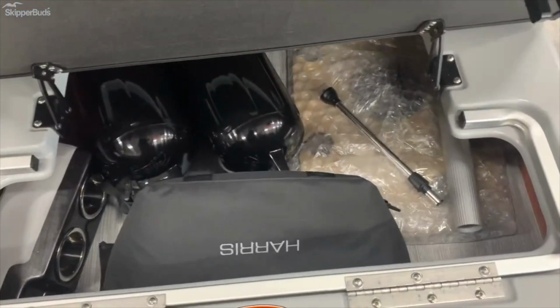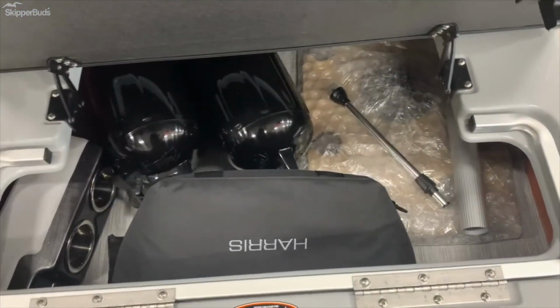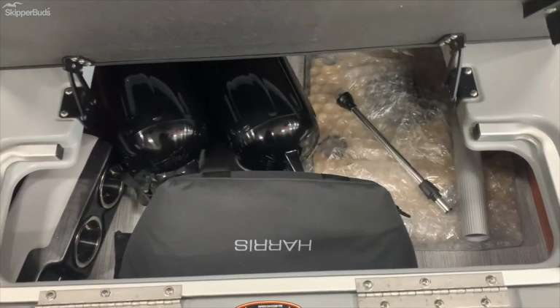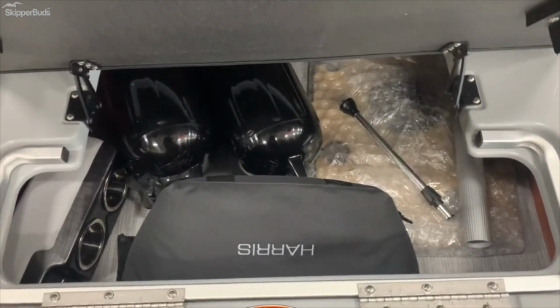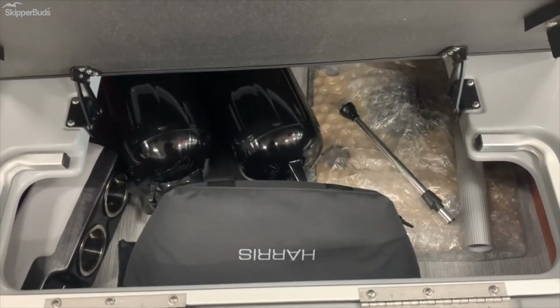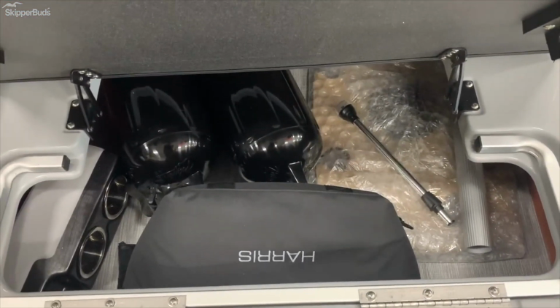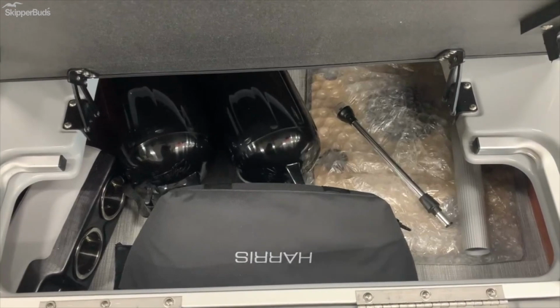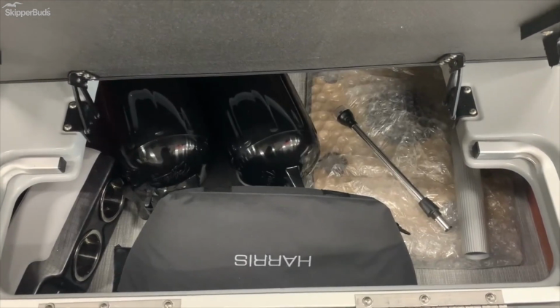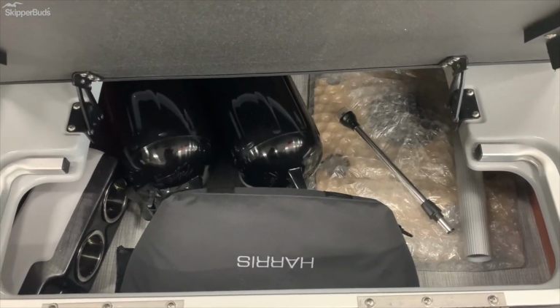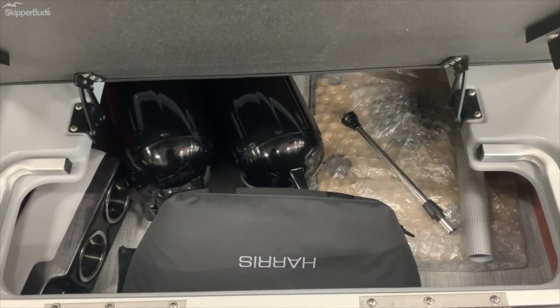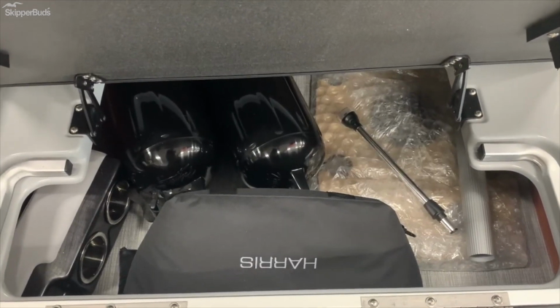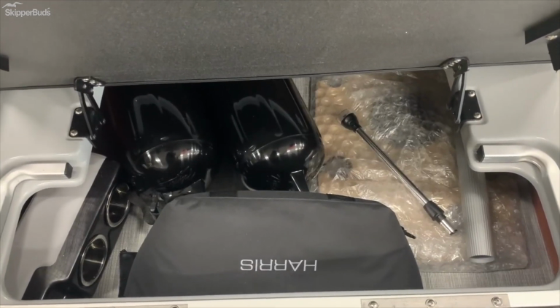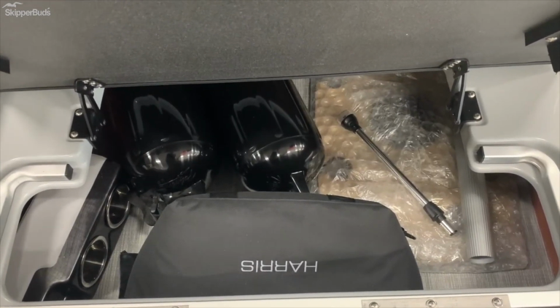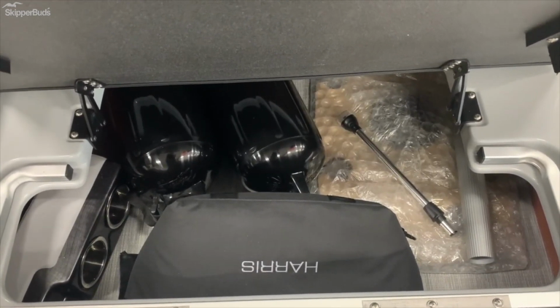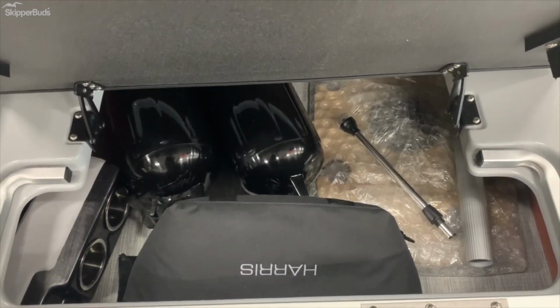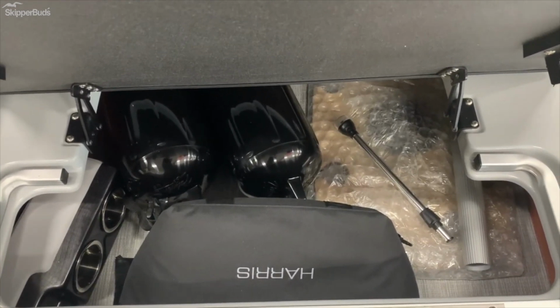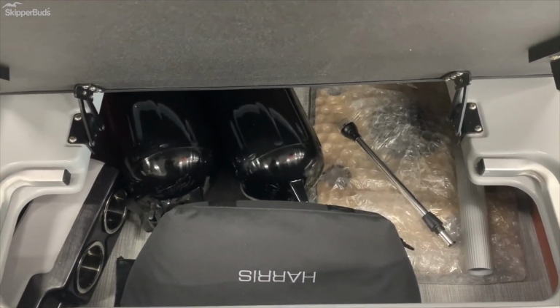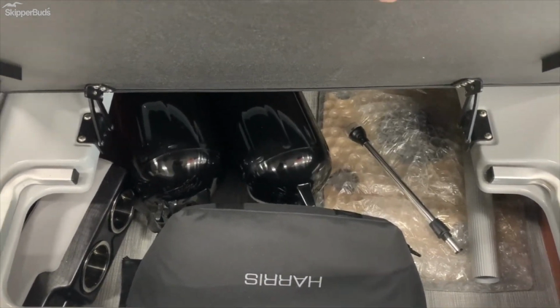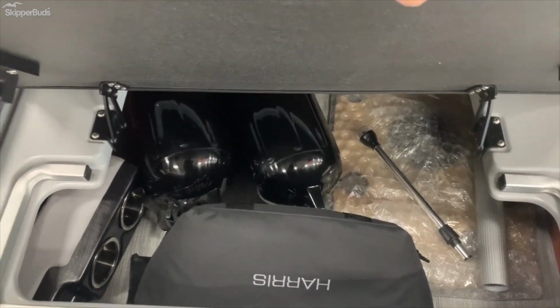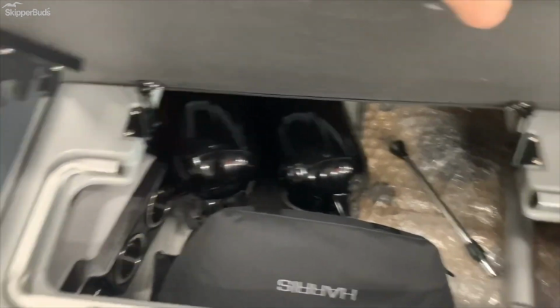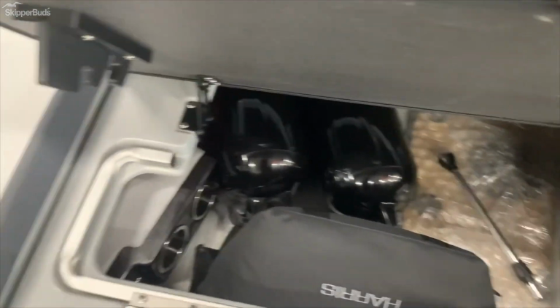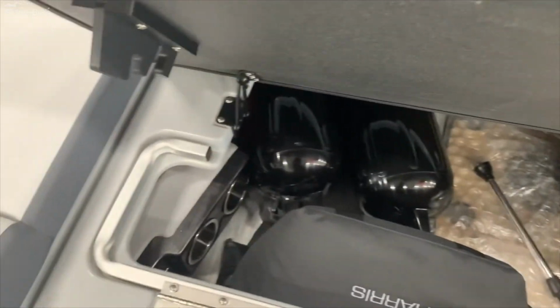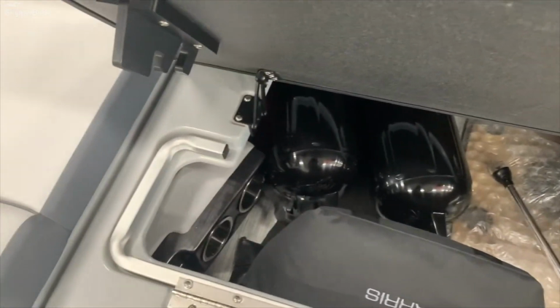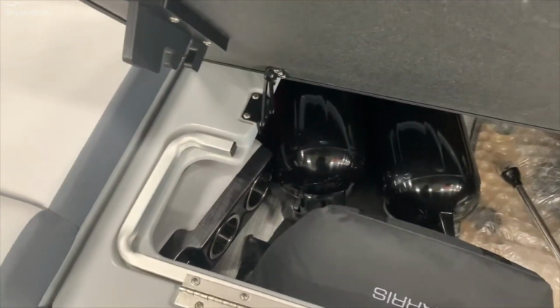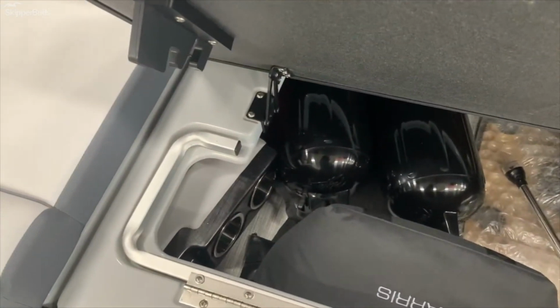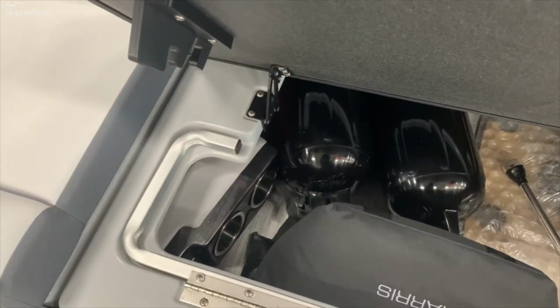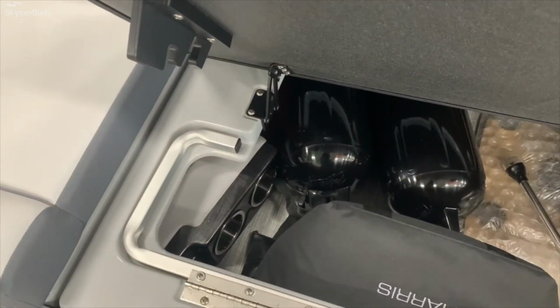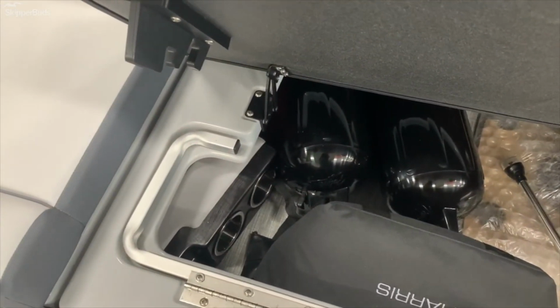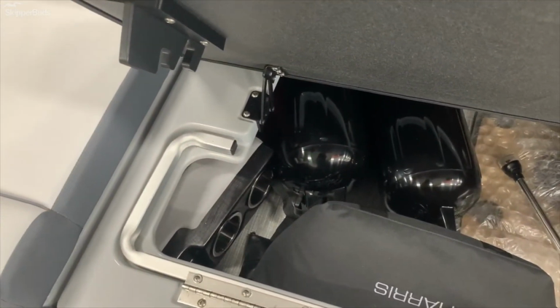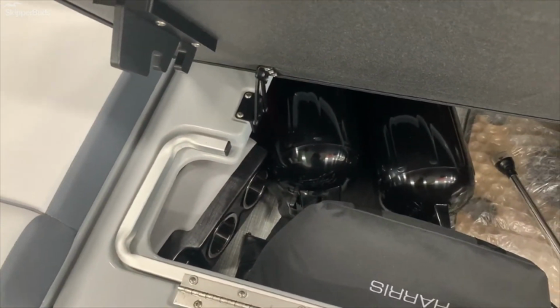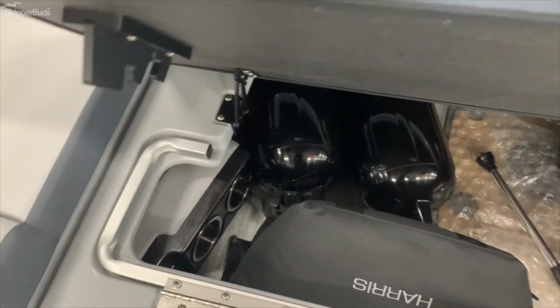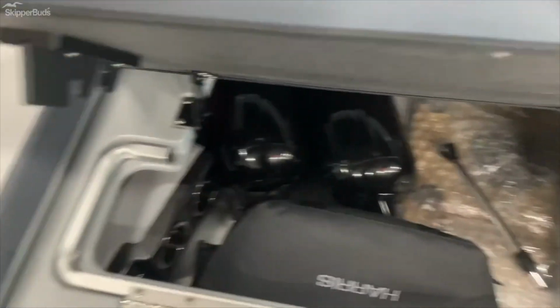Of course, it does come with fenders, a table, and an additional cup holder you can move around.